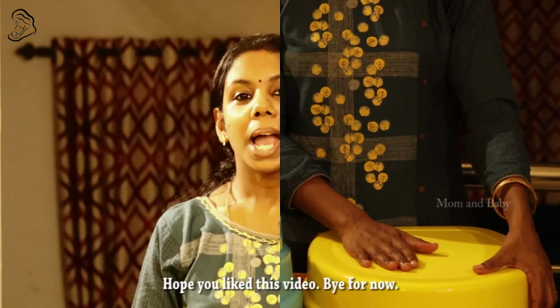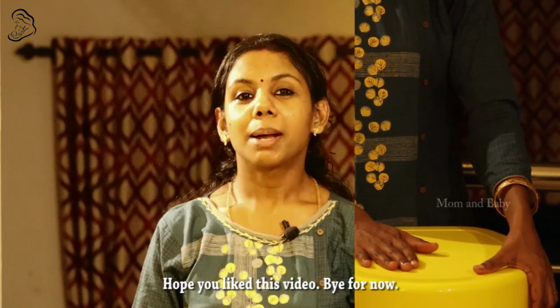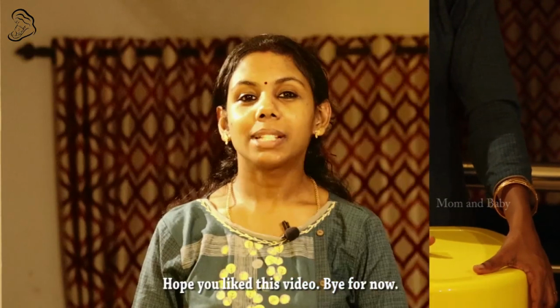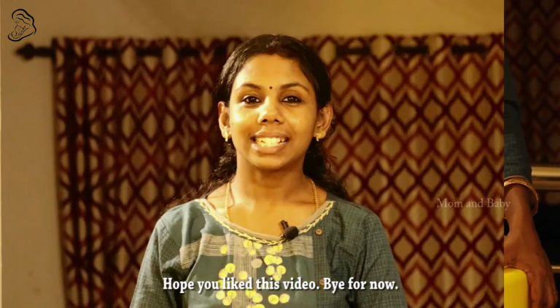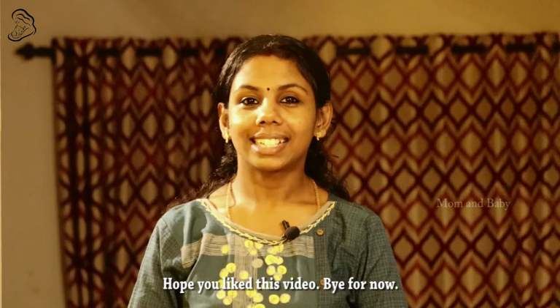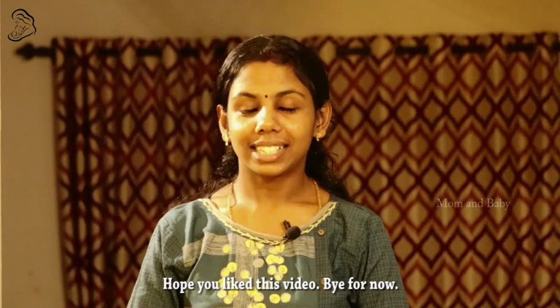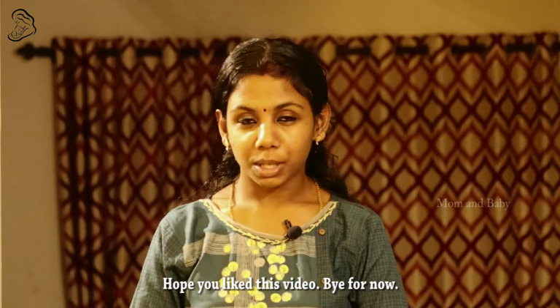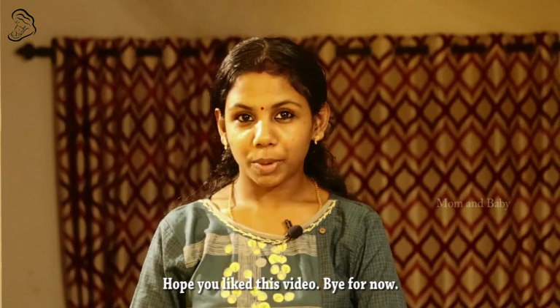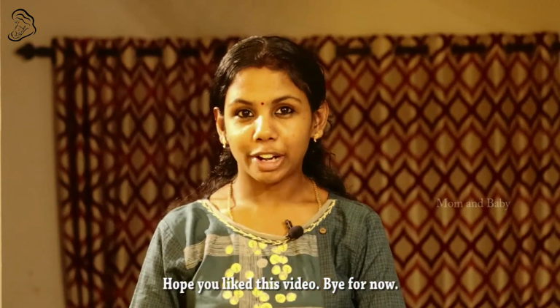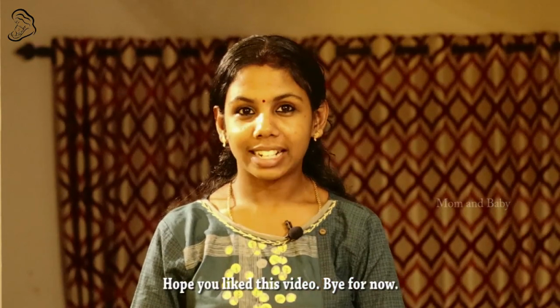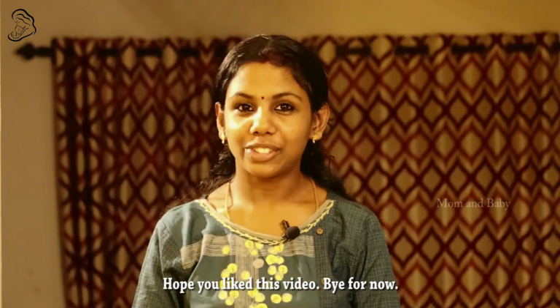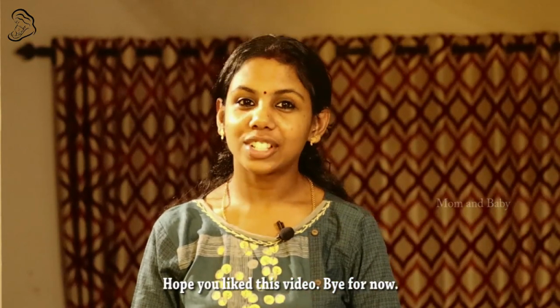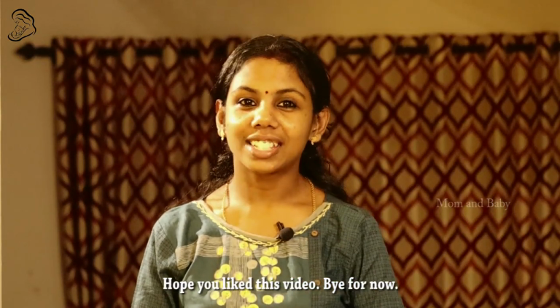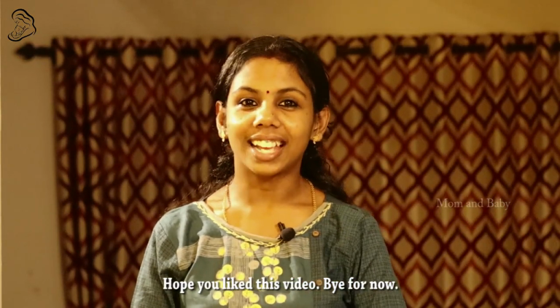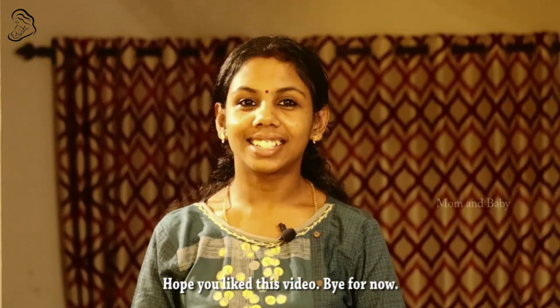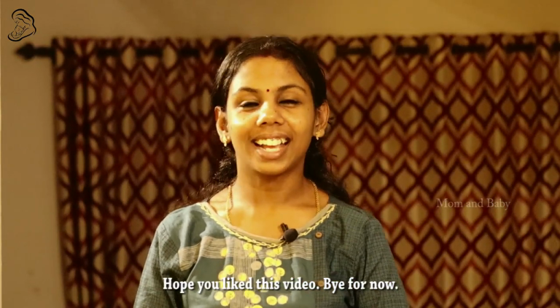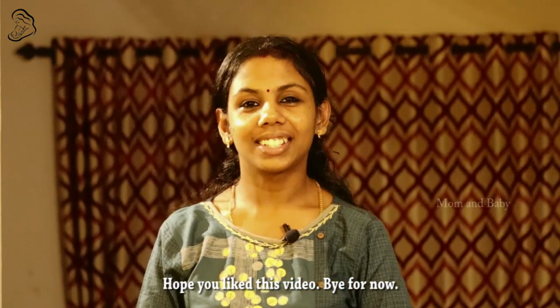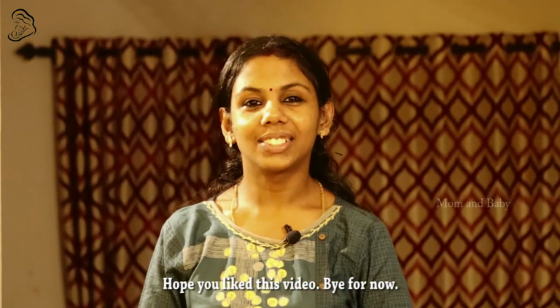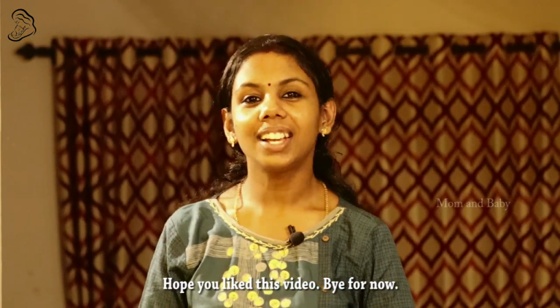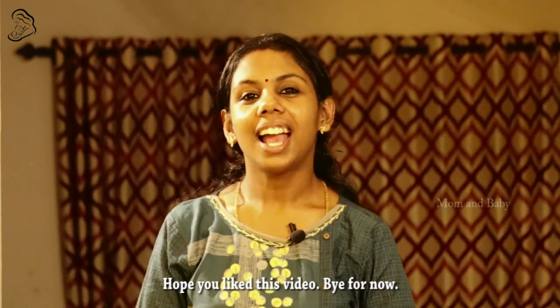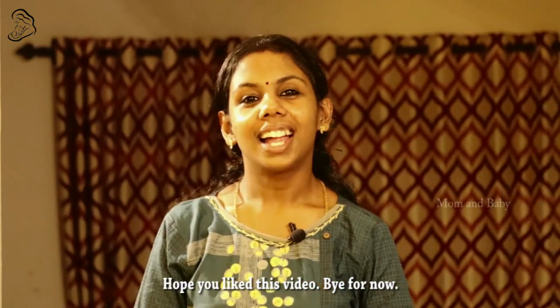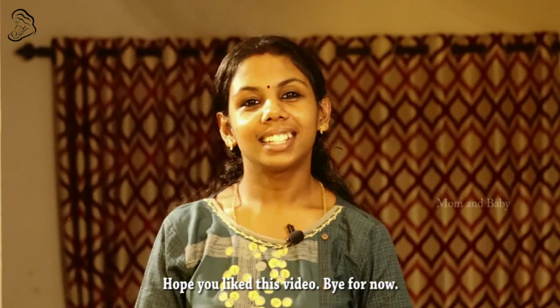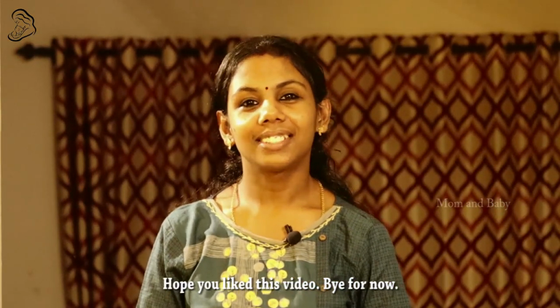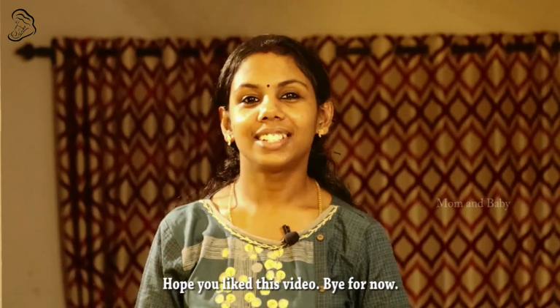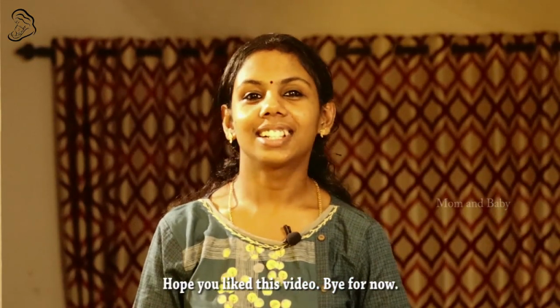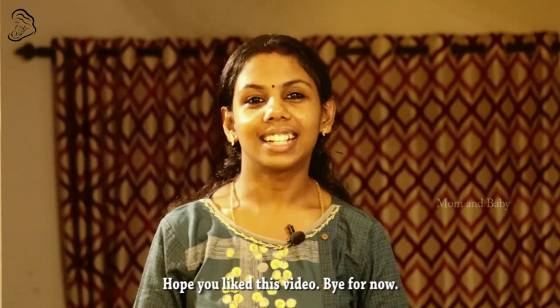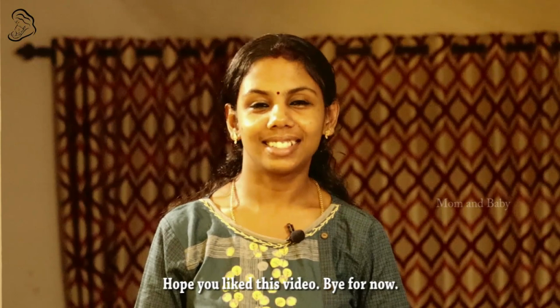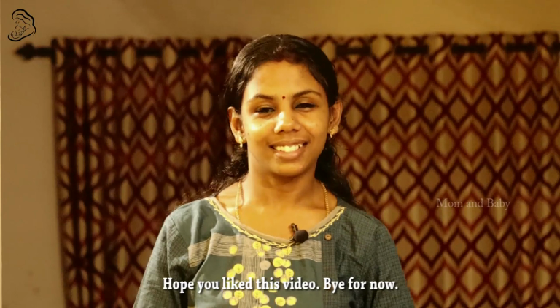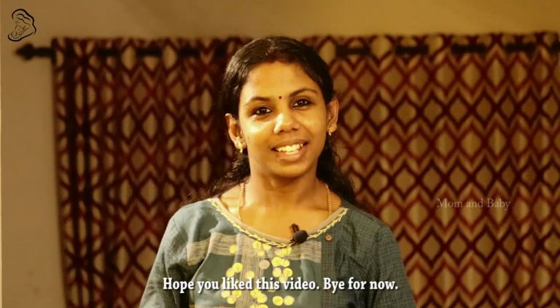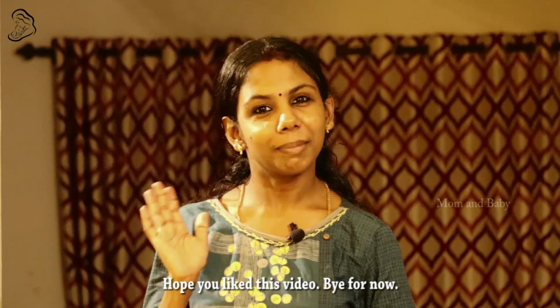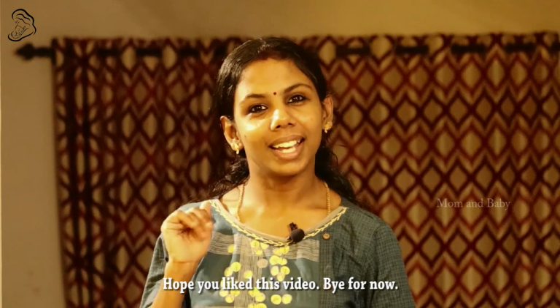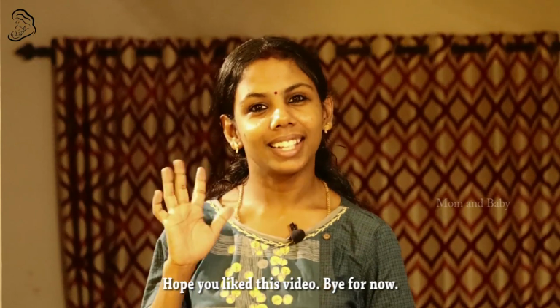I hope you enjoyed the product review. See you in the next video. Bye!